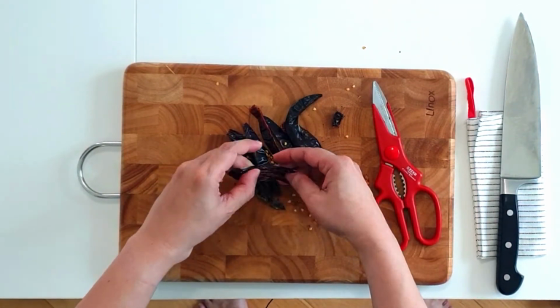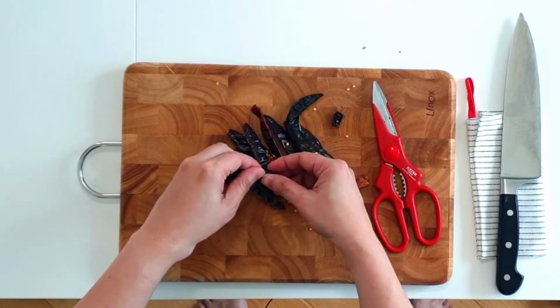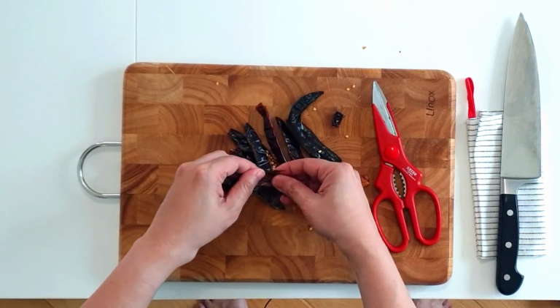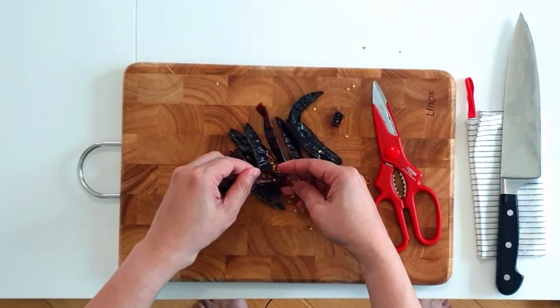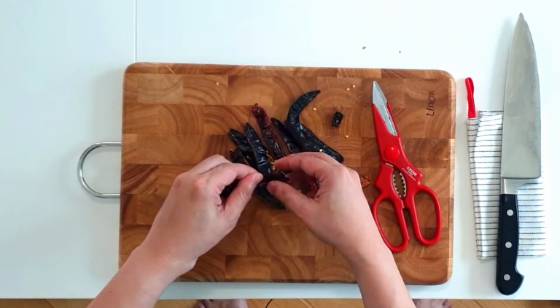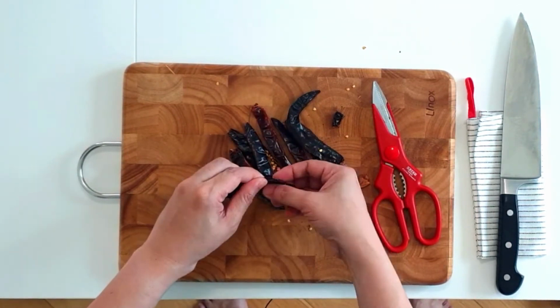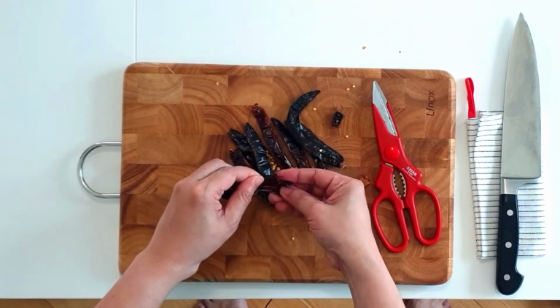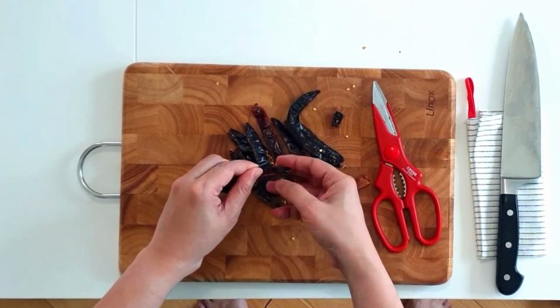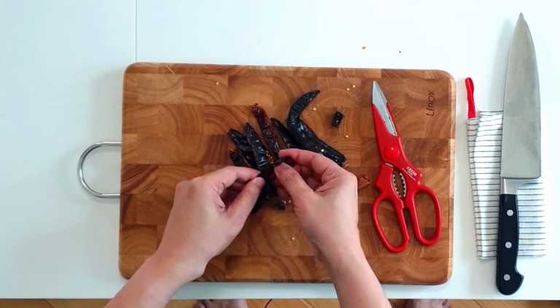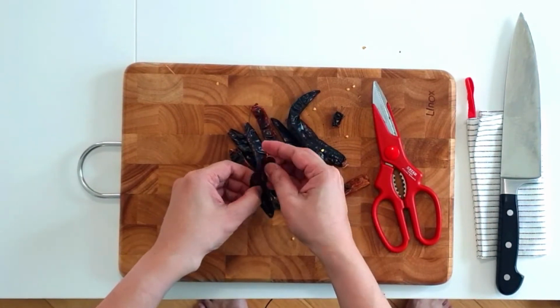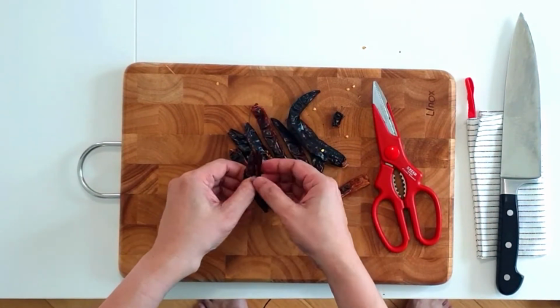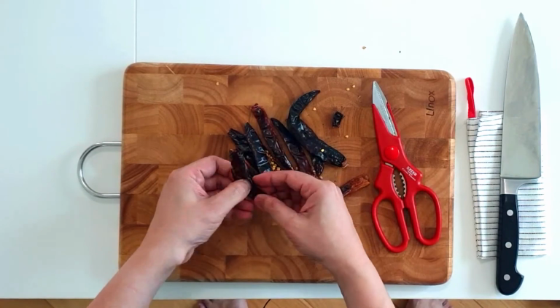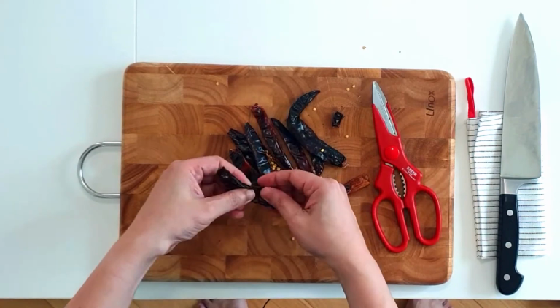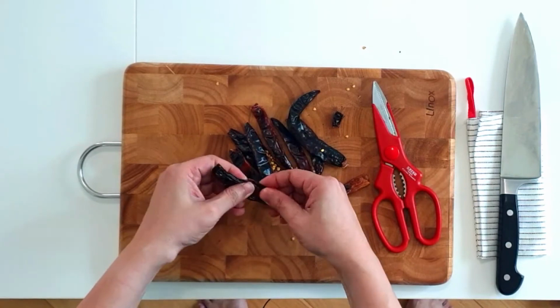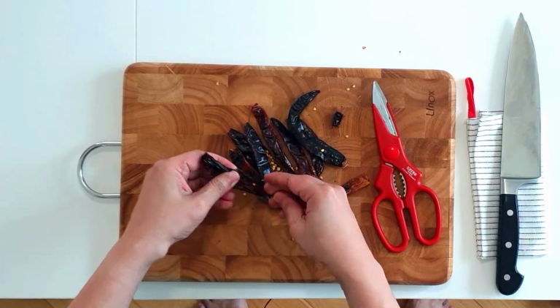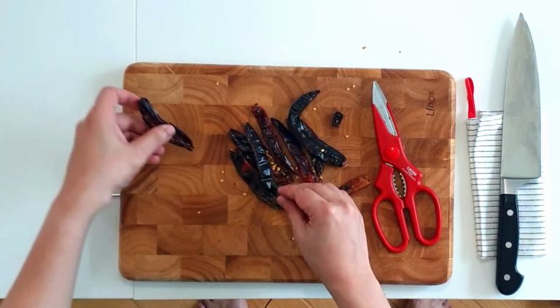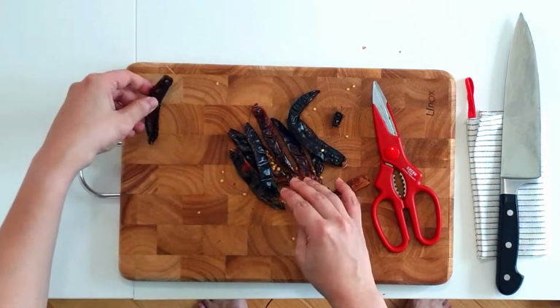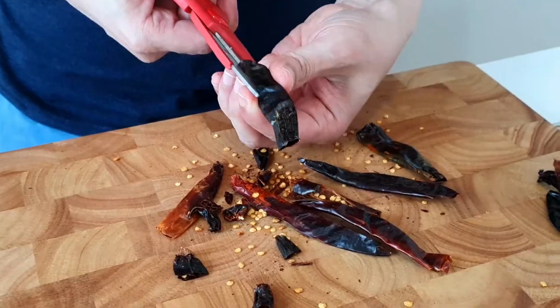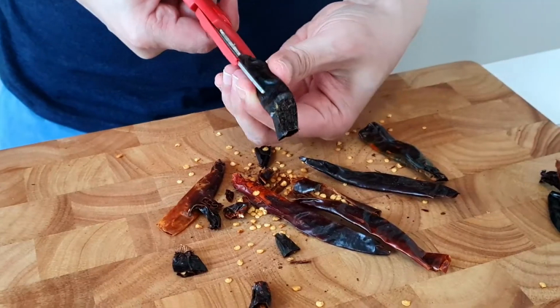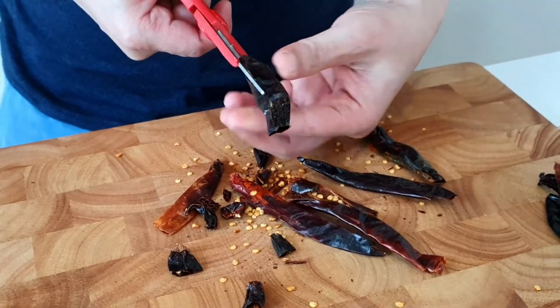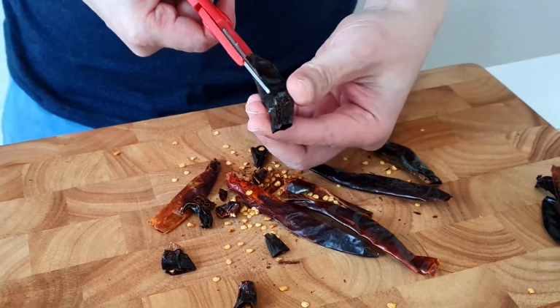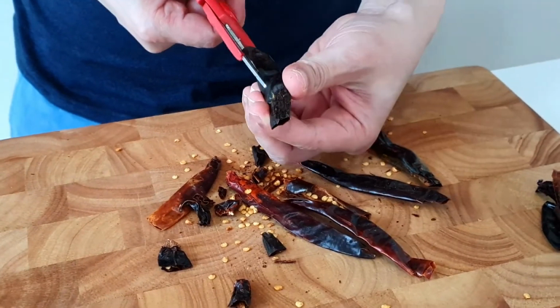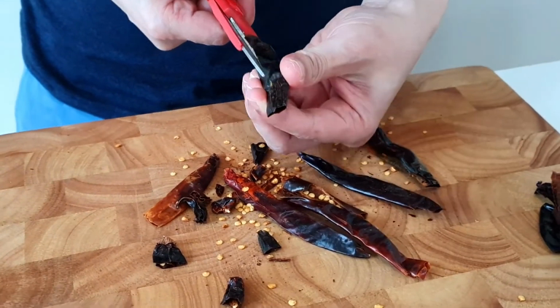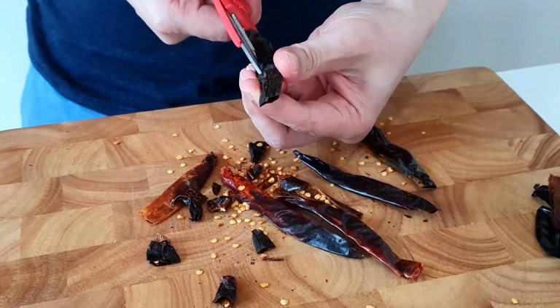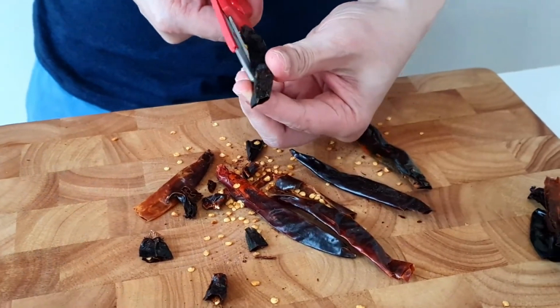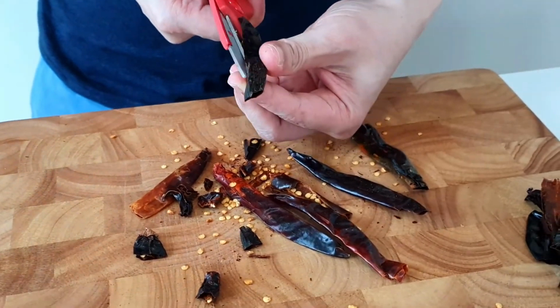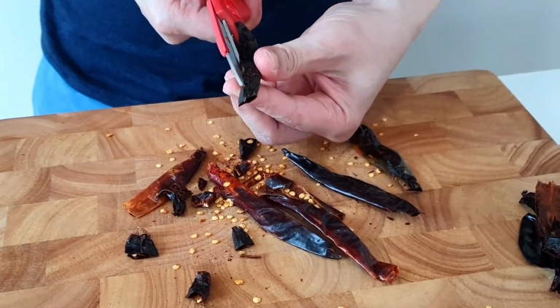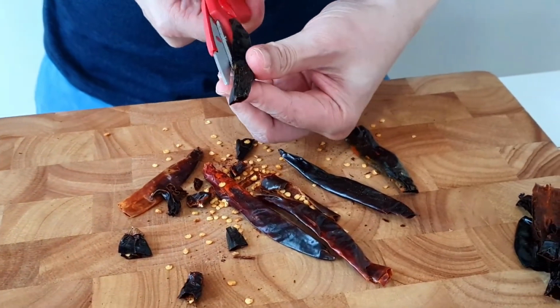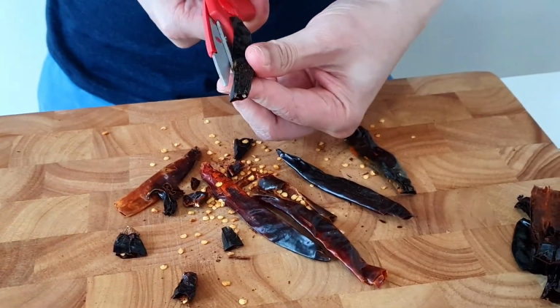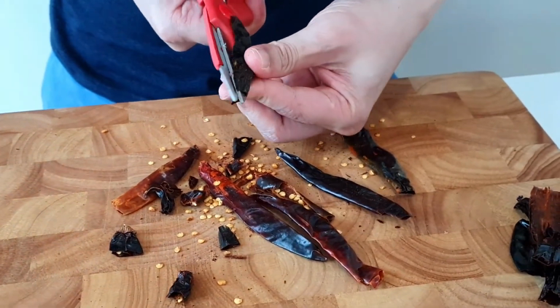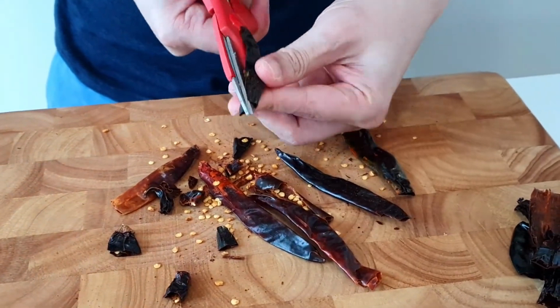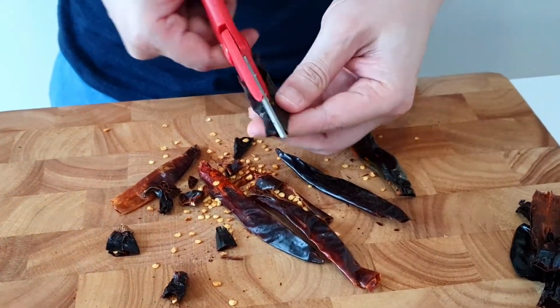Use your thumb or a spoon to scrape out the seeds. This will make it a lot less spicy. By doing this it's already not very spicy, but you can always start with just half of what I use for the chili.